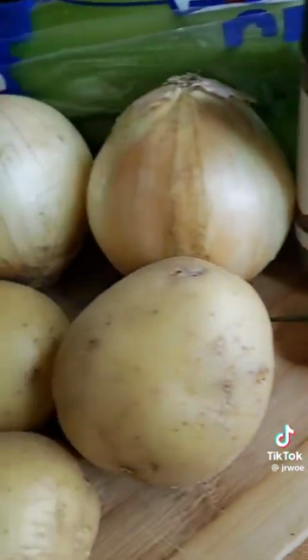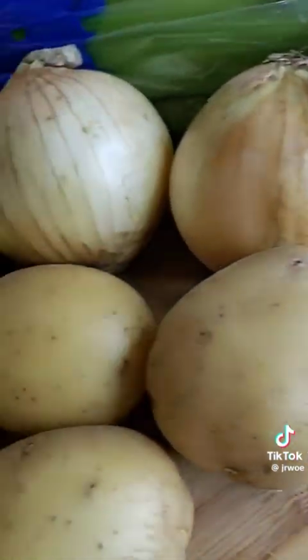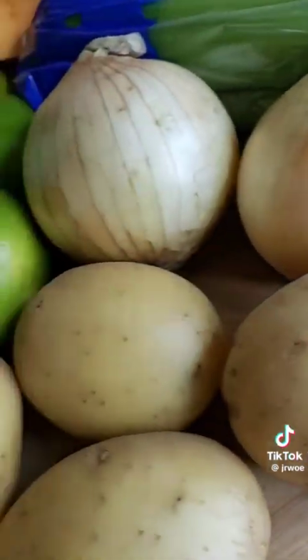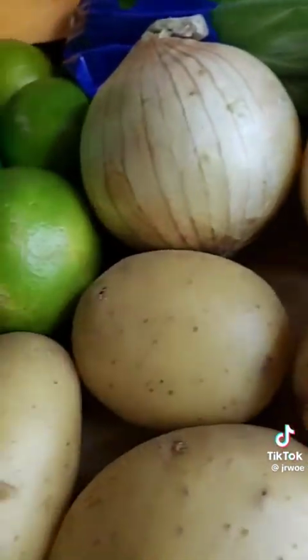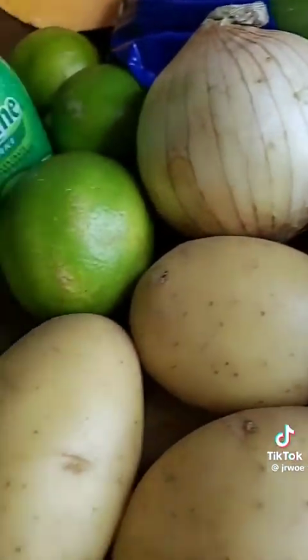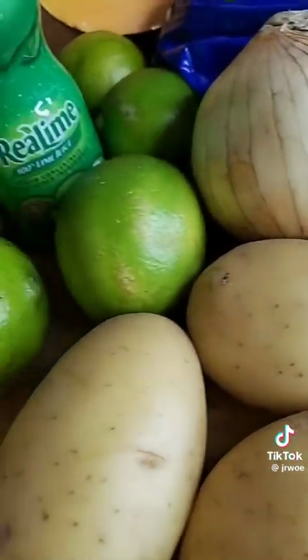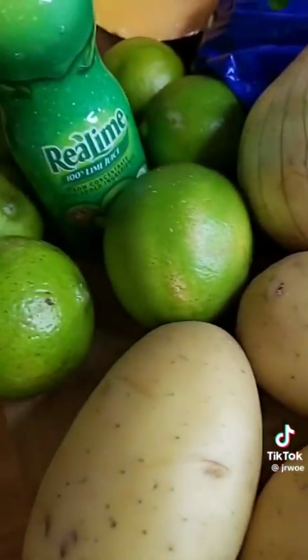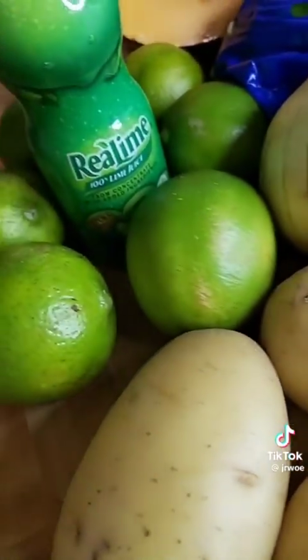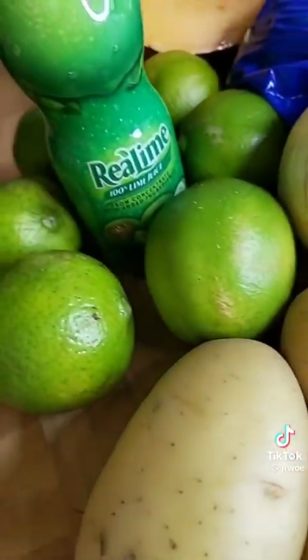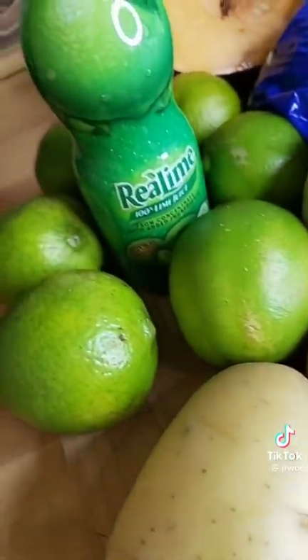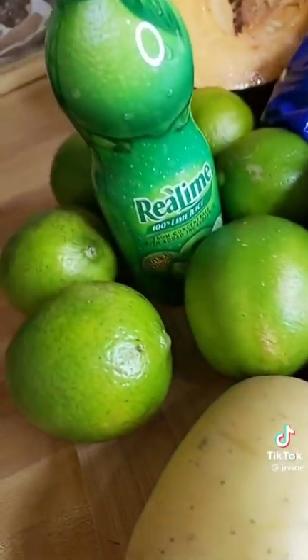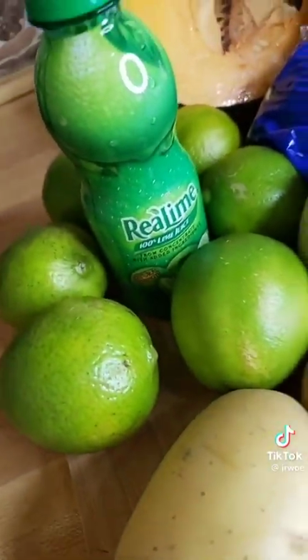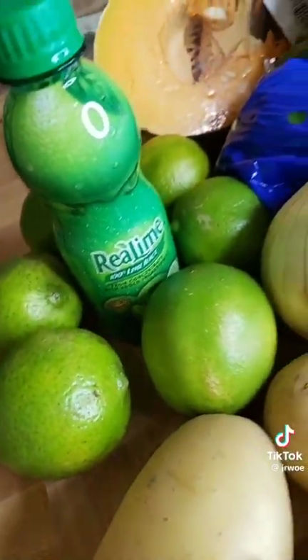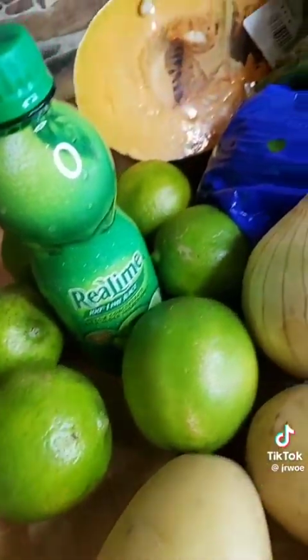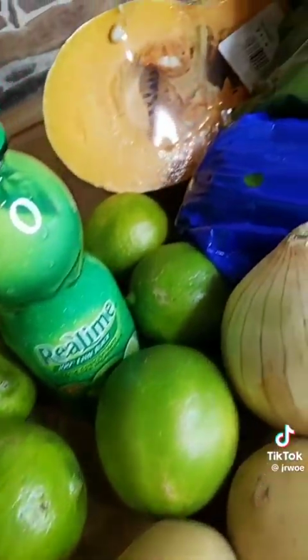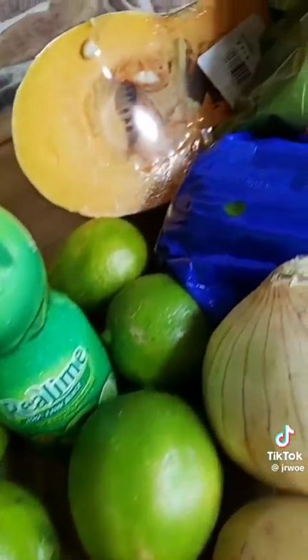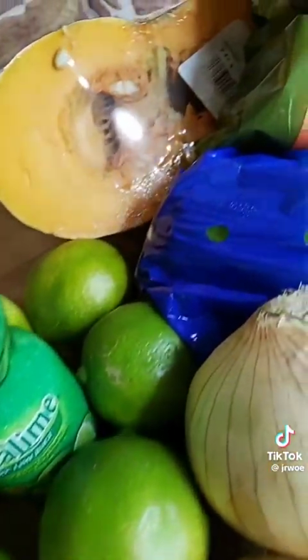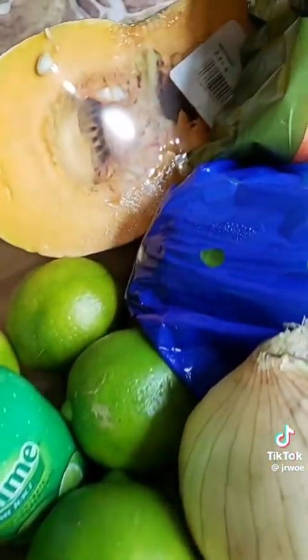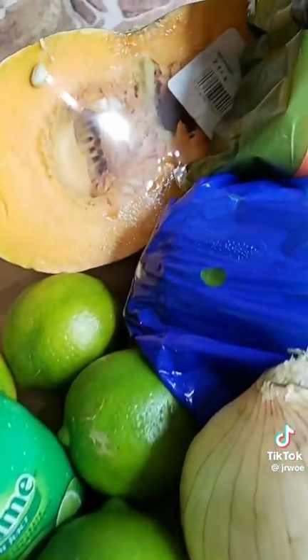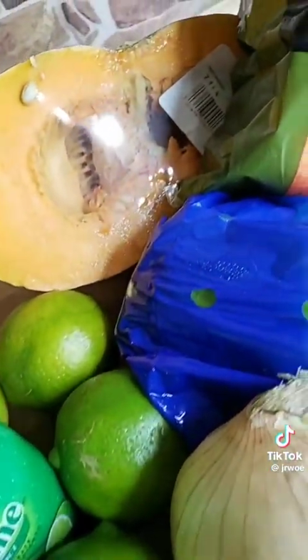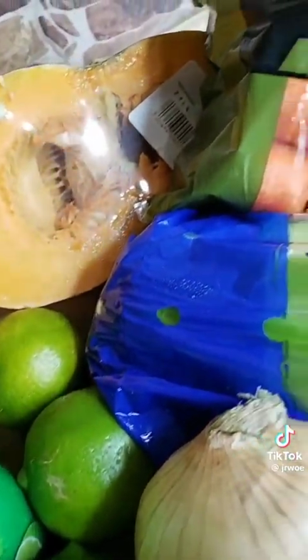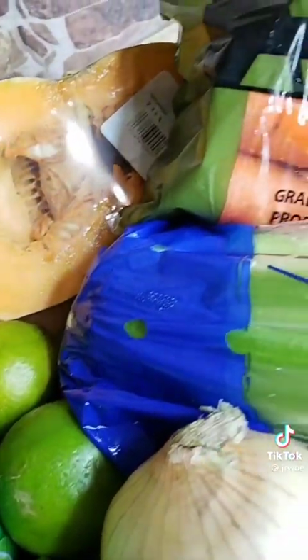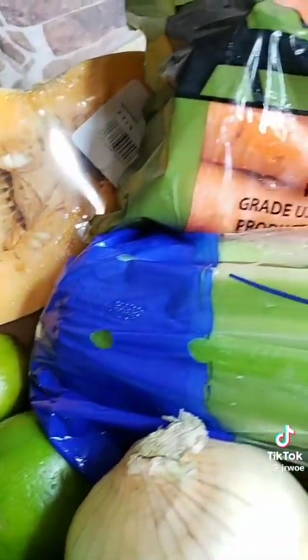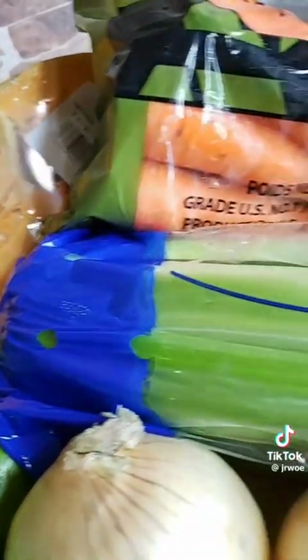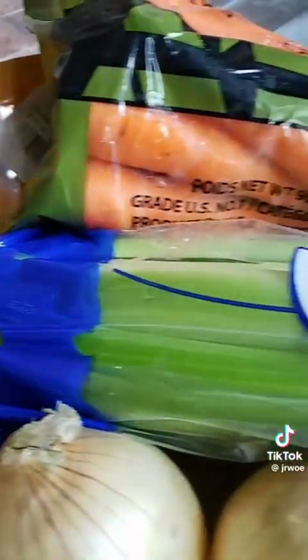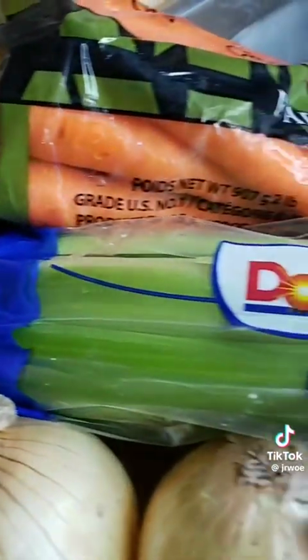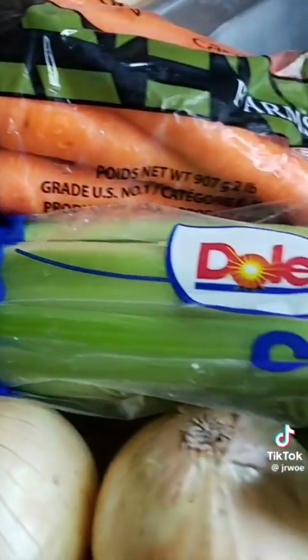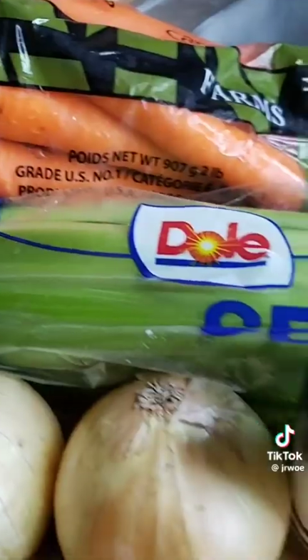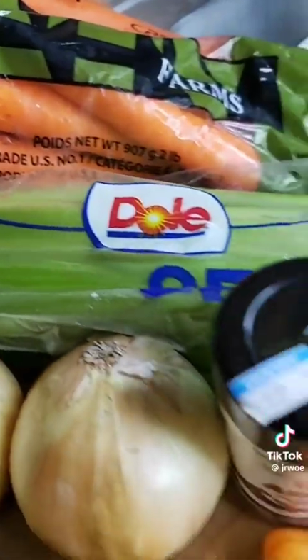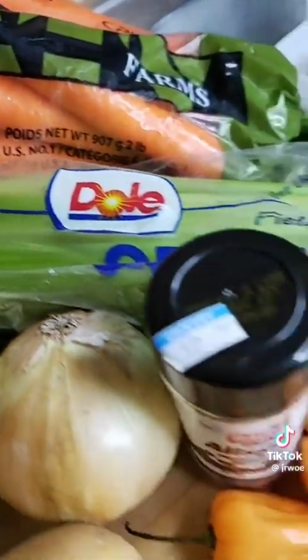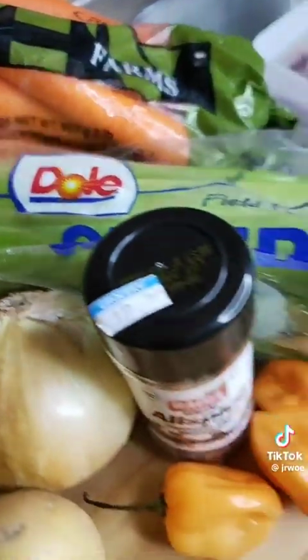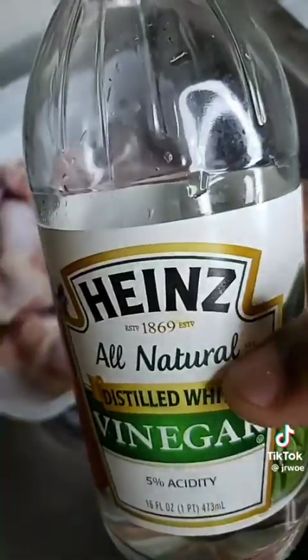Just turn on your AC, cool yourself down. If you don't have no AC, then sell your table and buy a fan. Y'all know how the thing go.